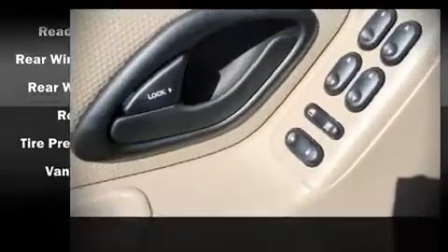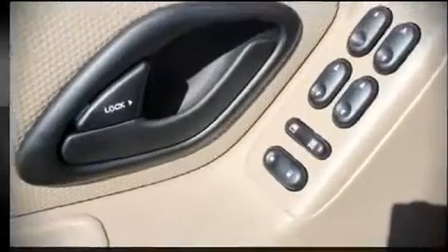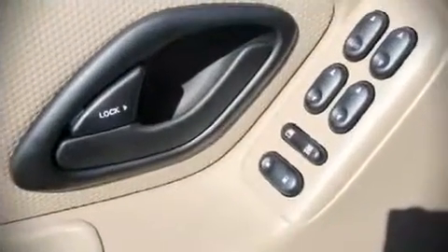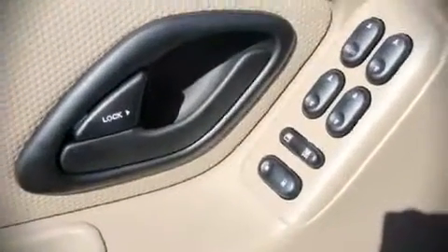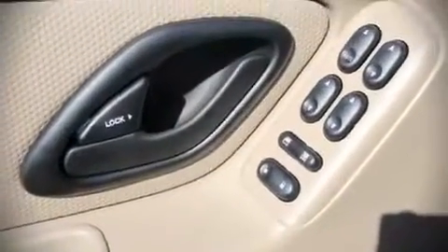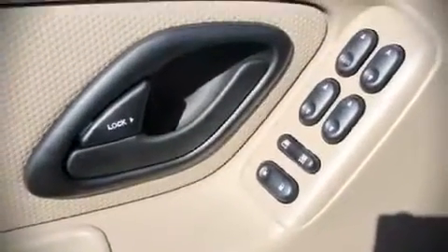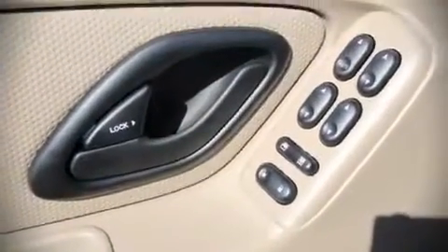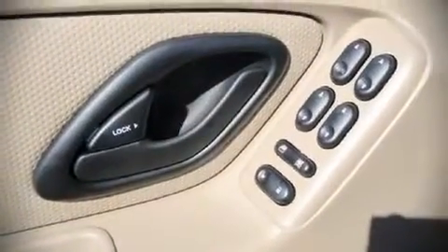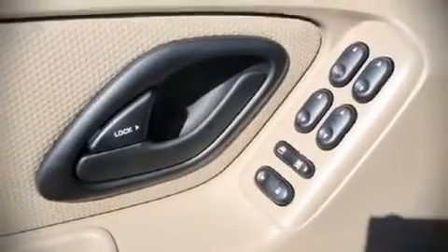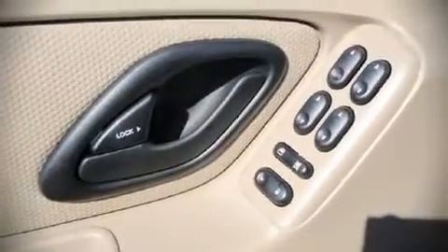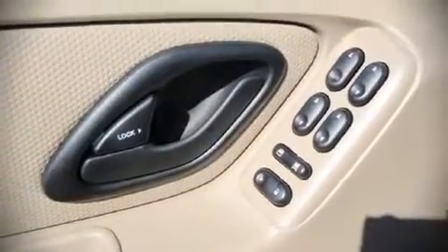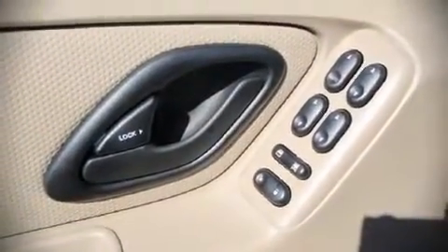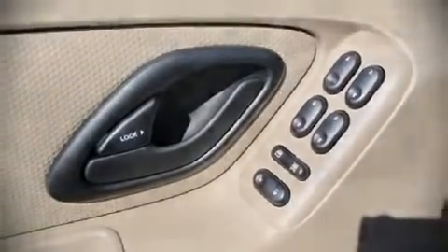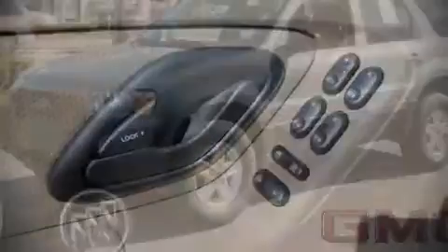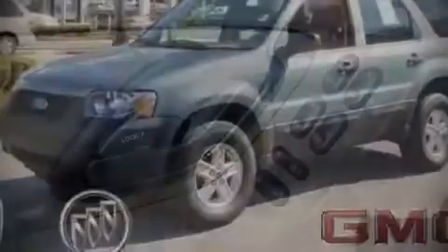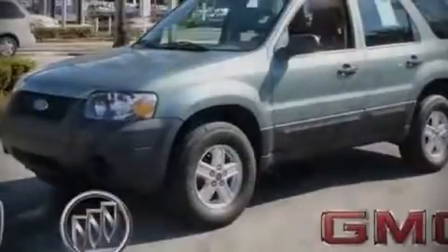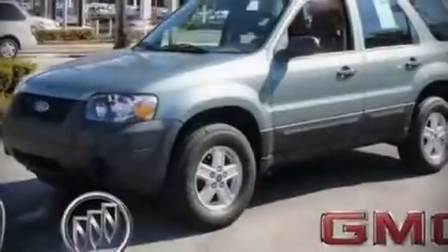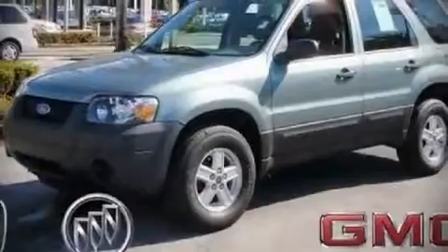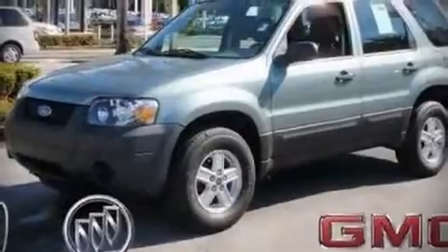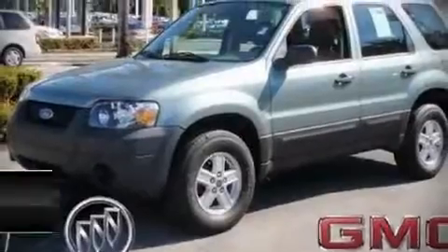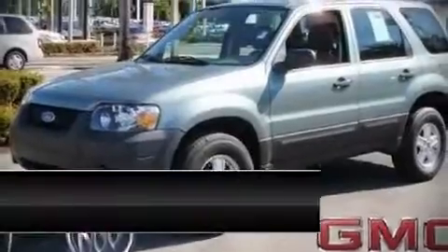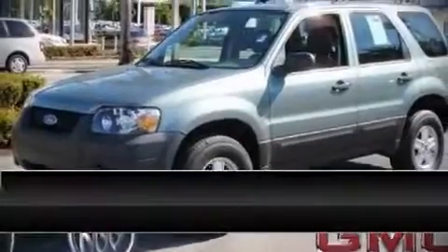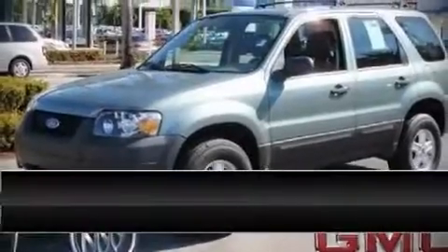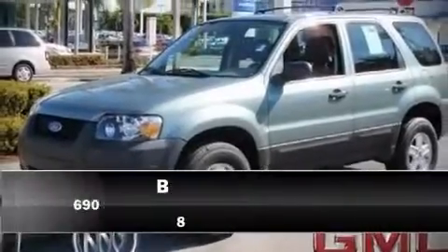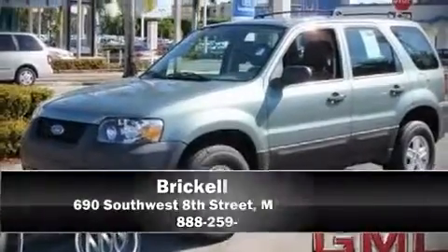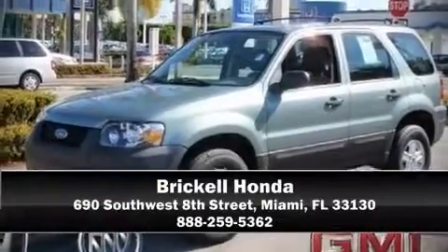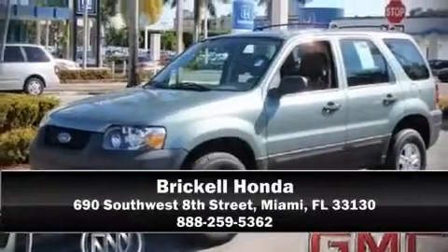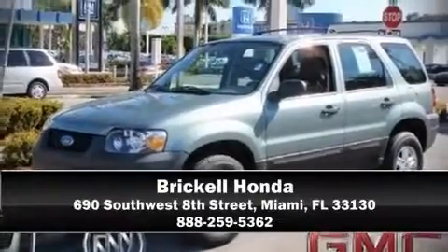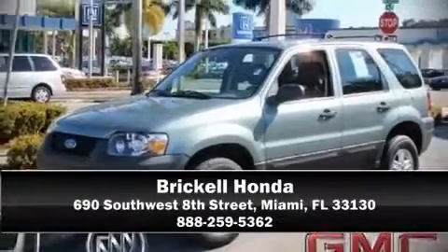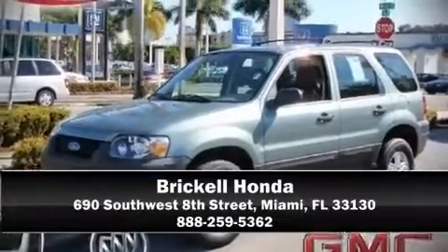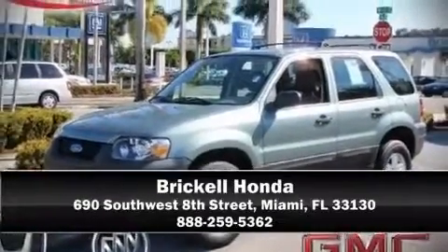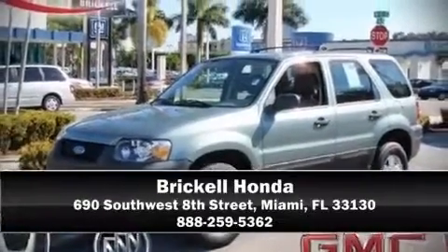We encourage you to browse our online inventory, schedule a test drive, and investigate financing options.